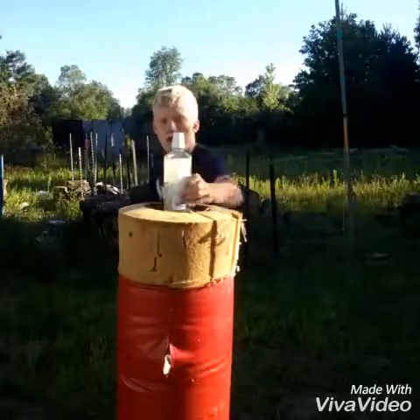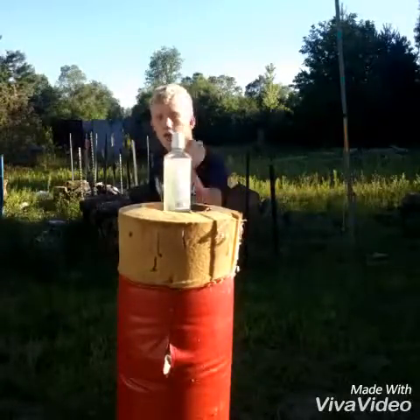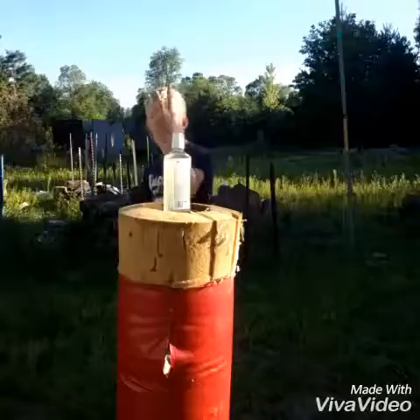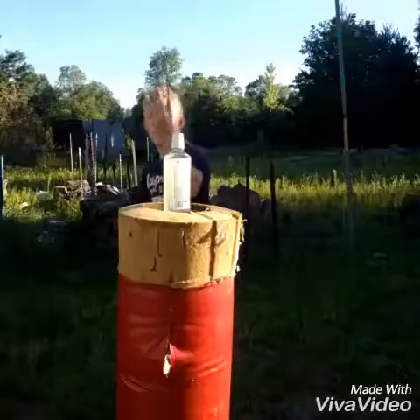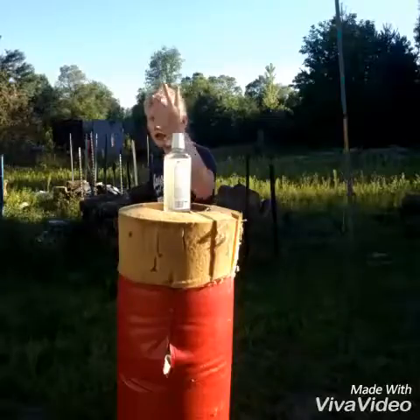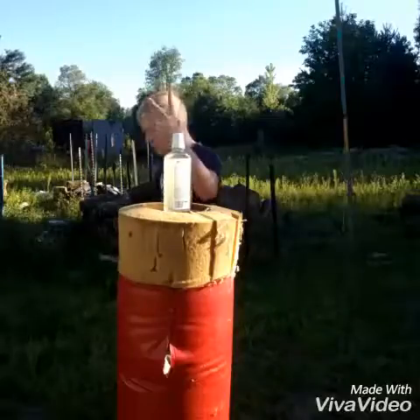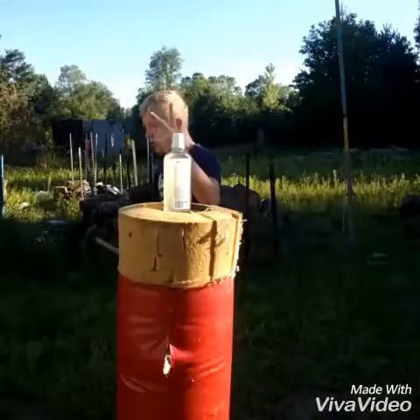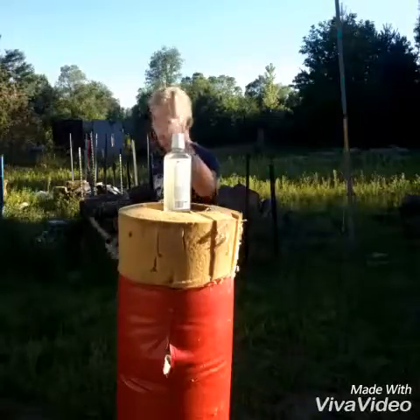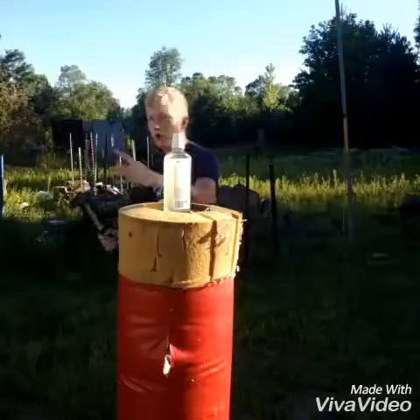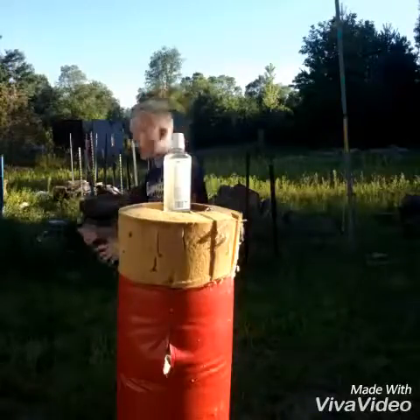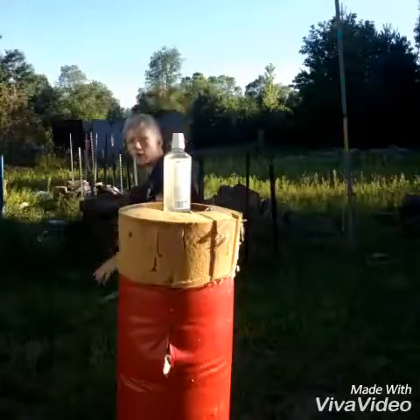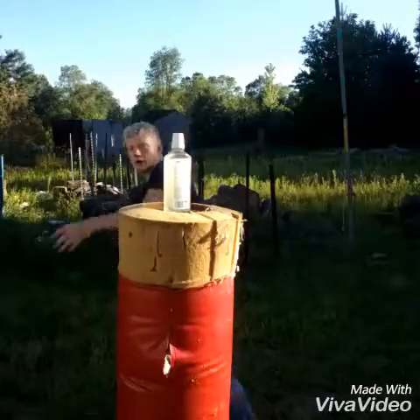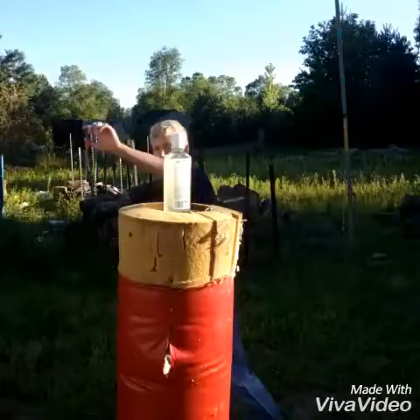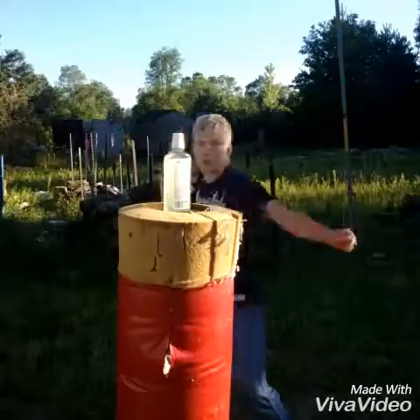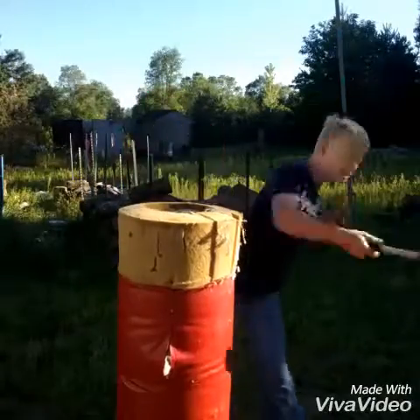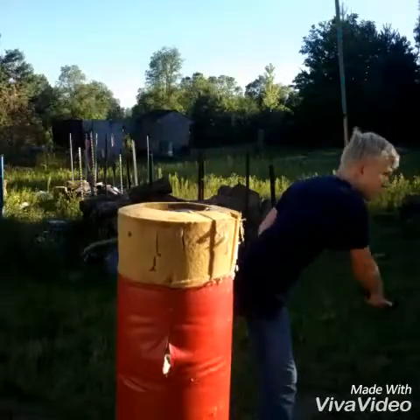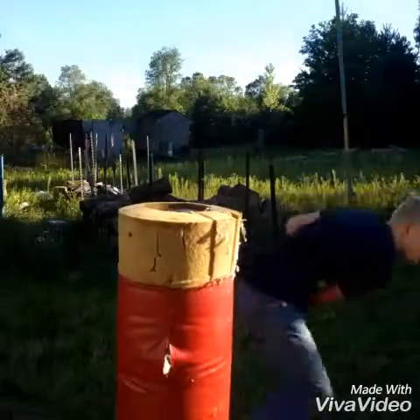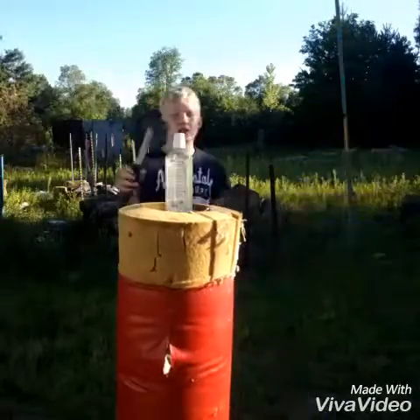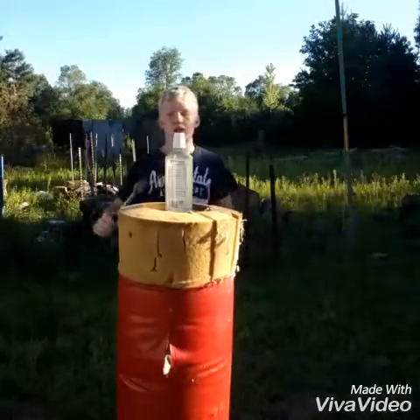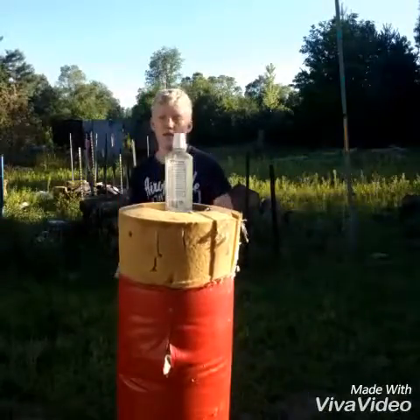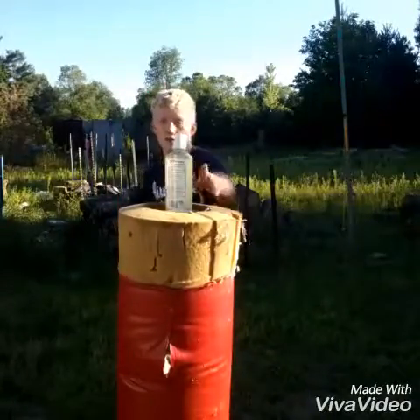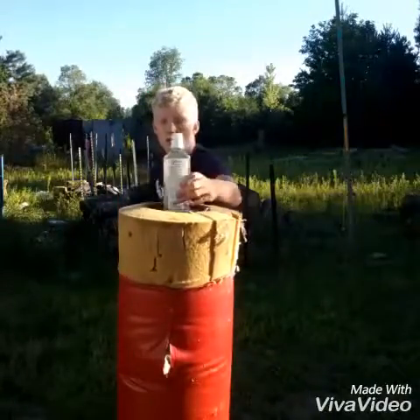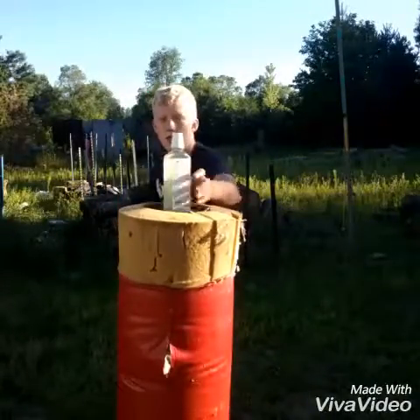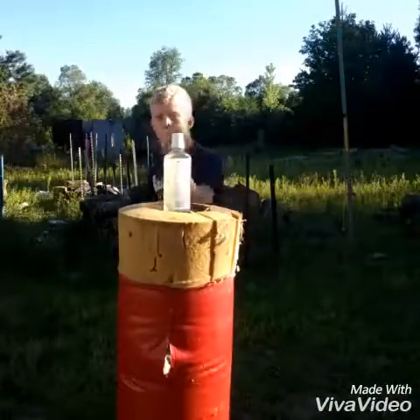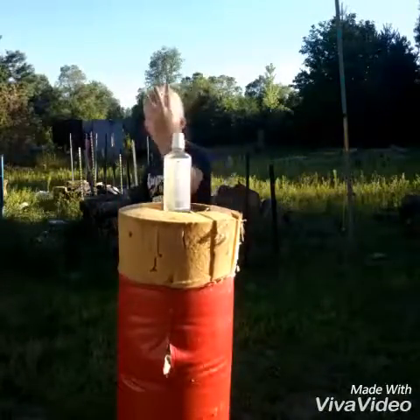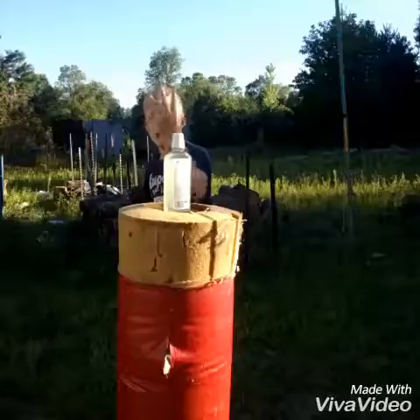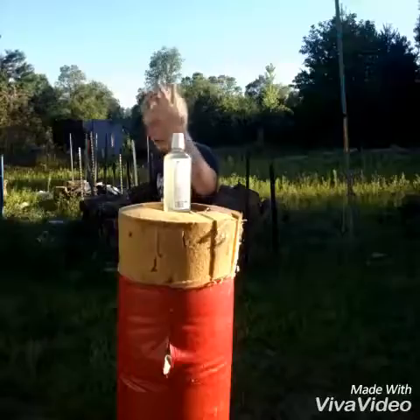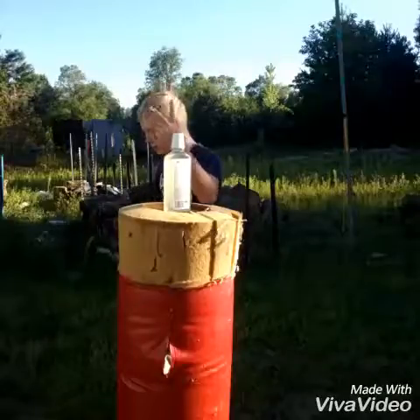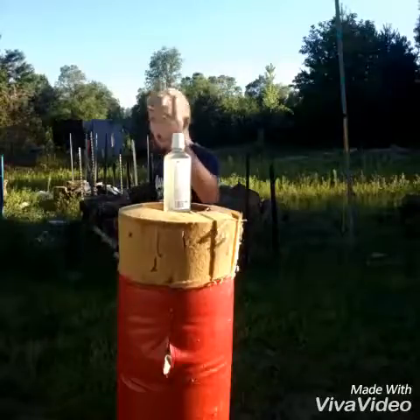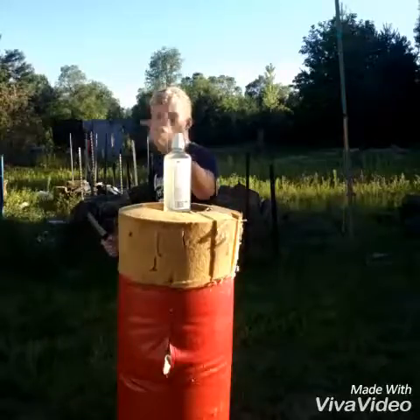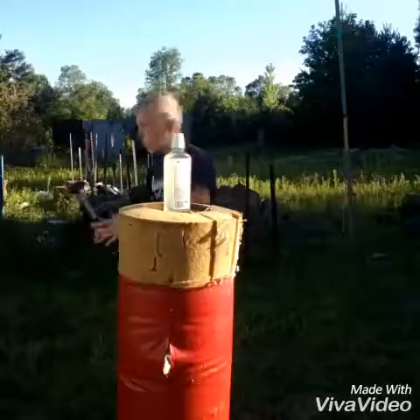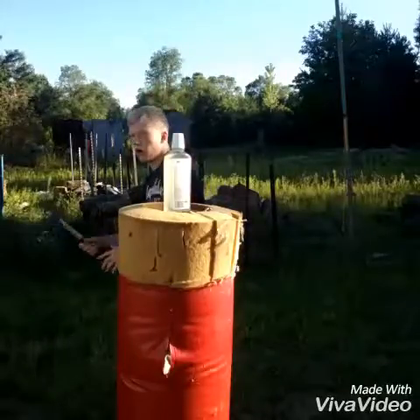Three, two, one. That does it. Three, two, one.